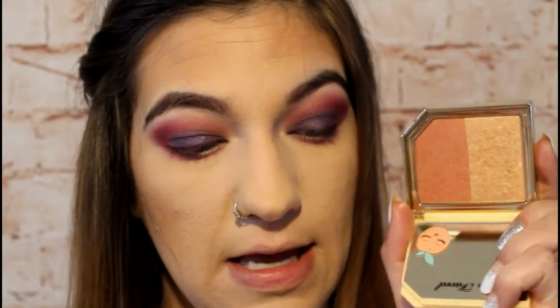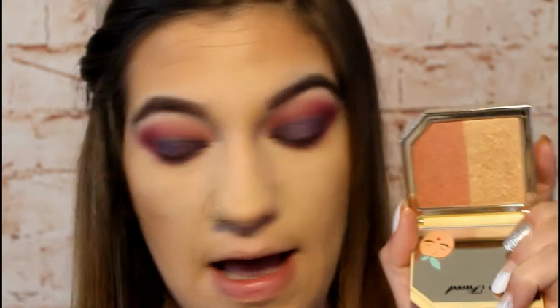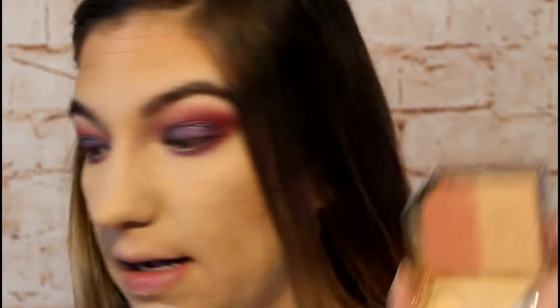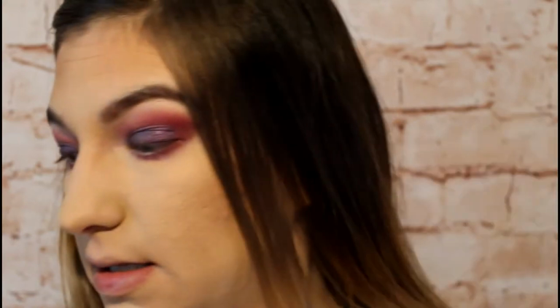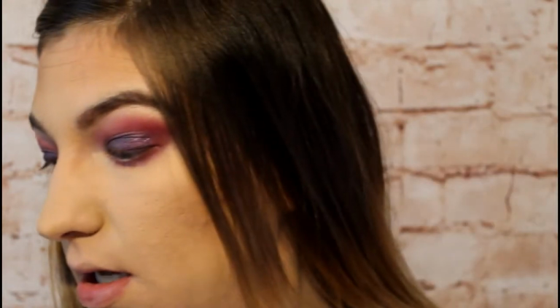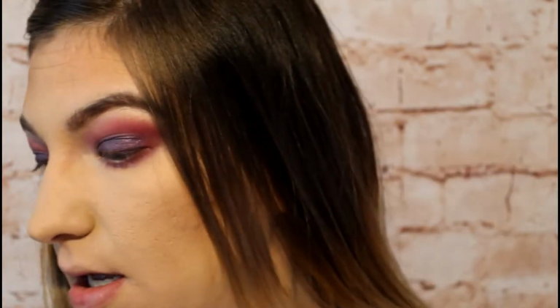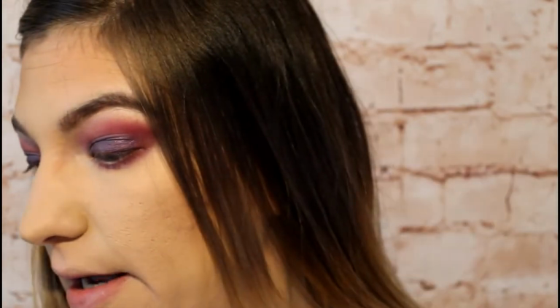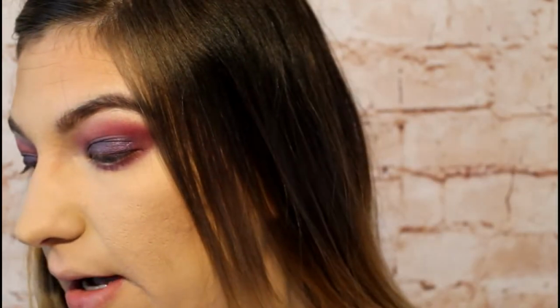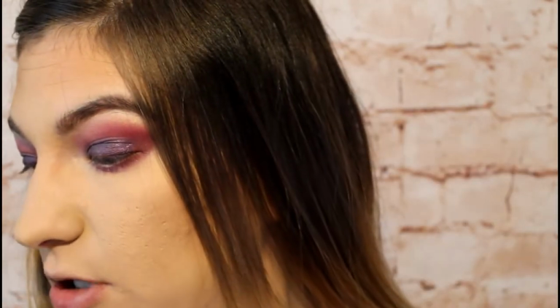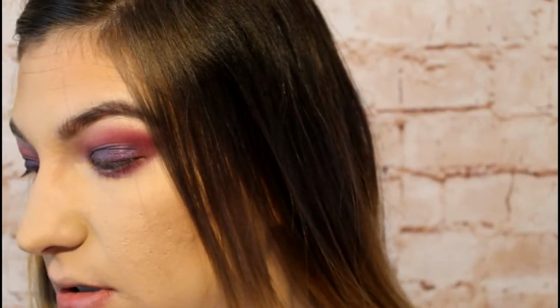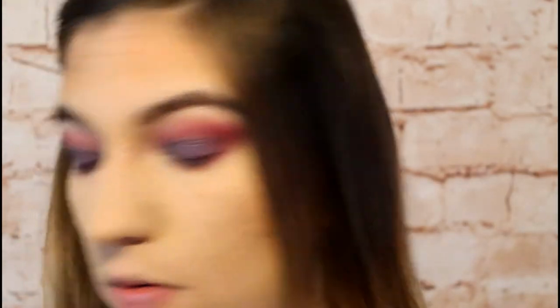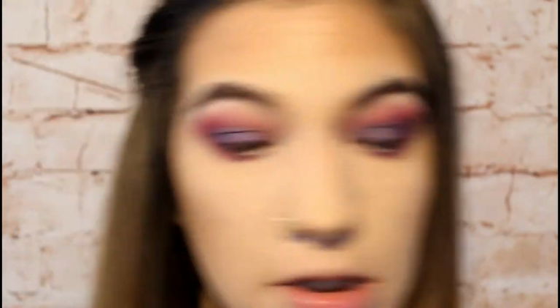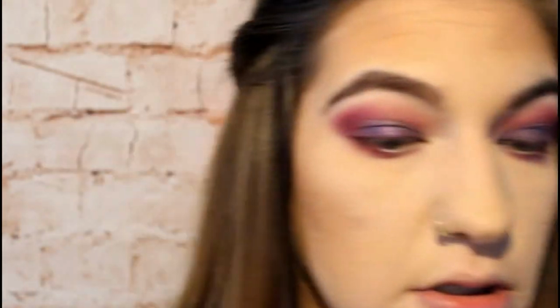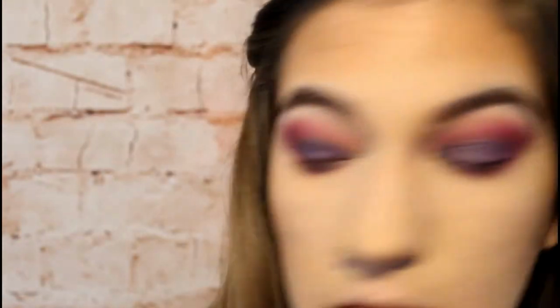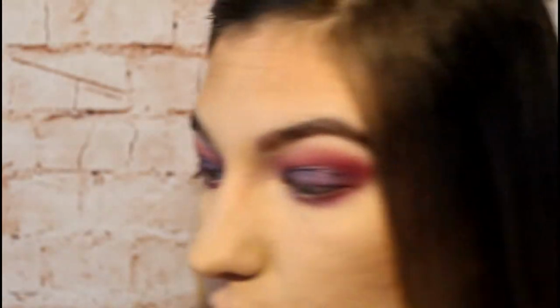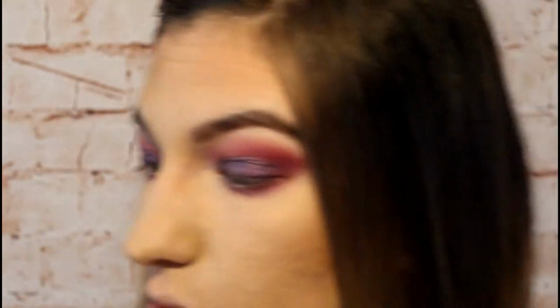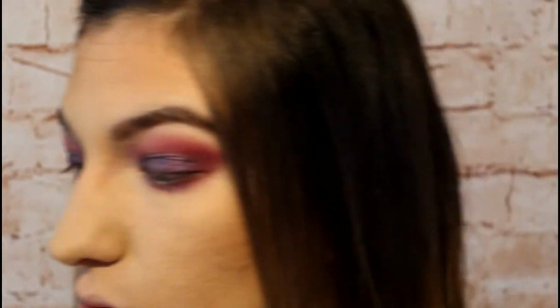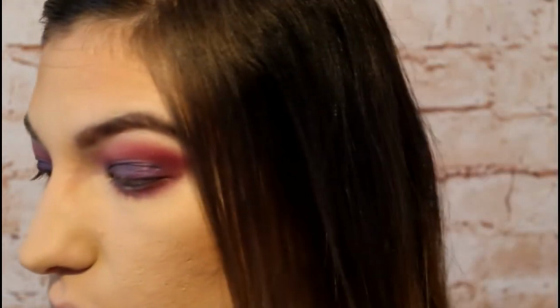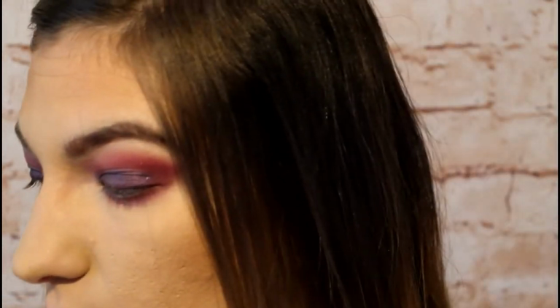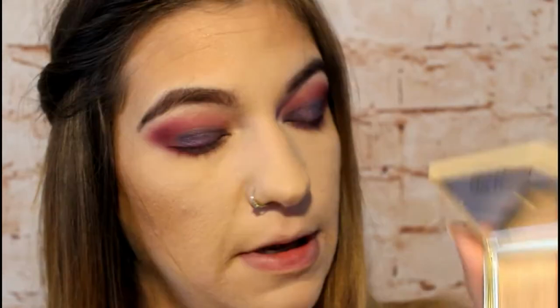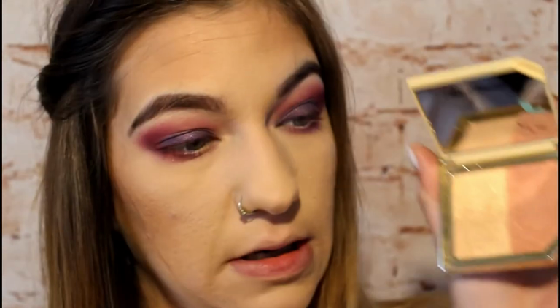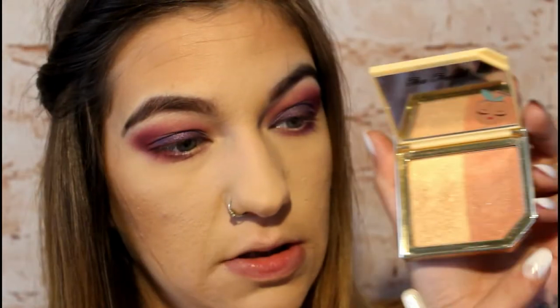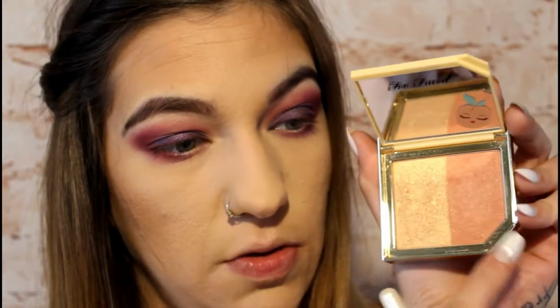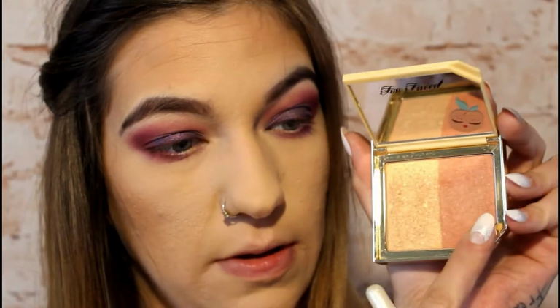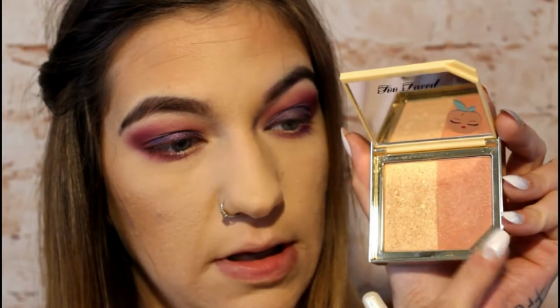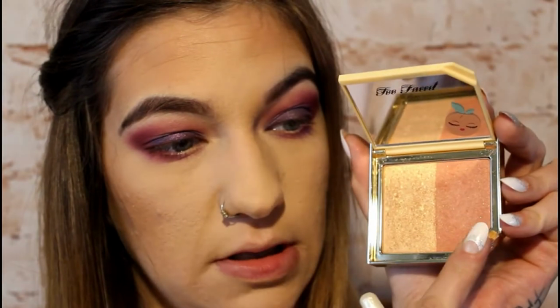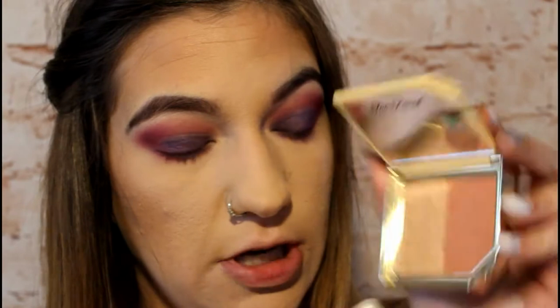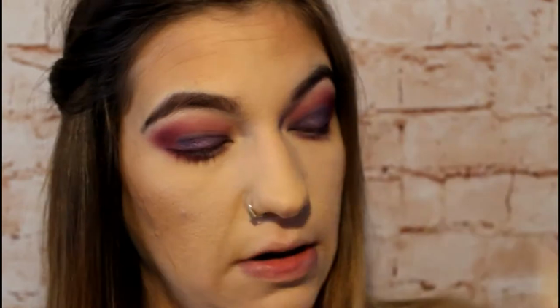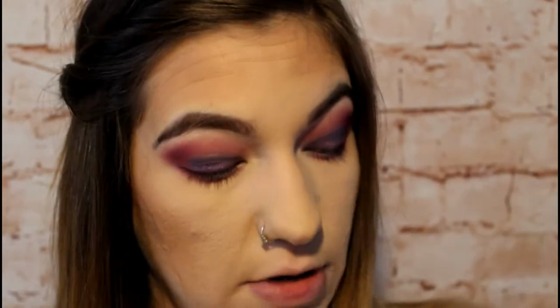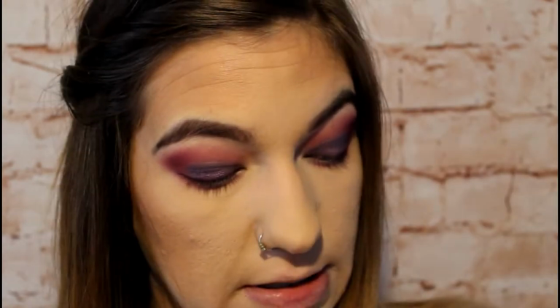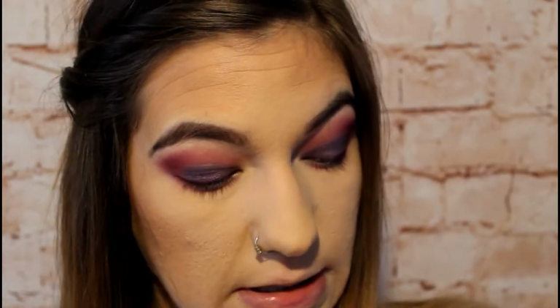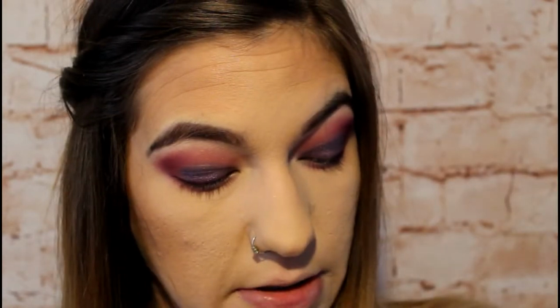Moving on to the blush duo — this is in the shade Apricot in the Act — I'm just going to dip into this shade and apply it.